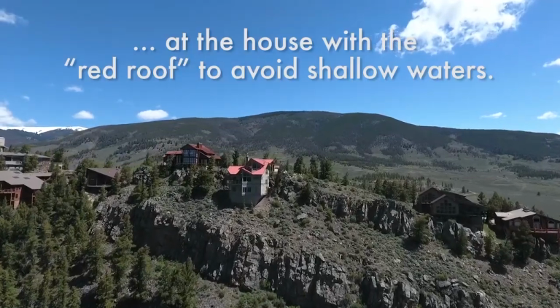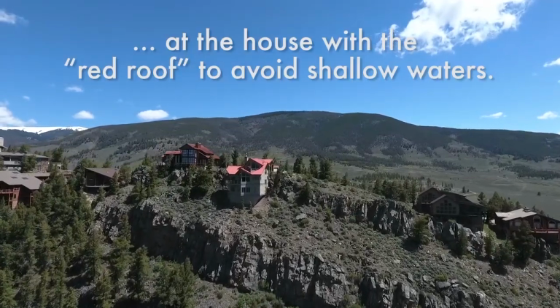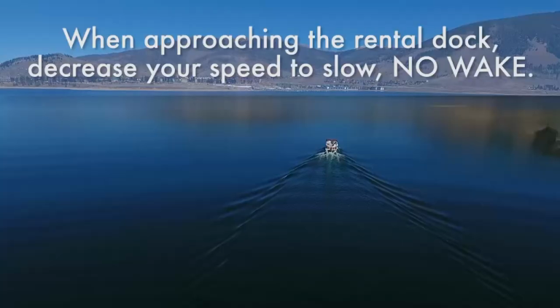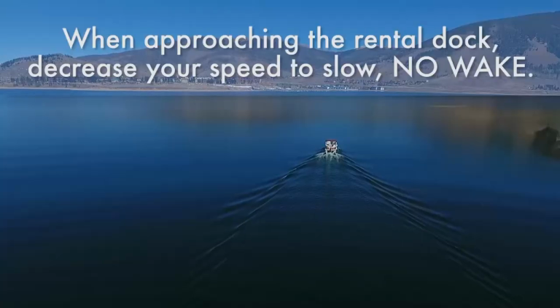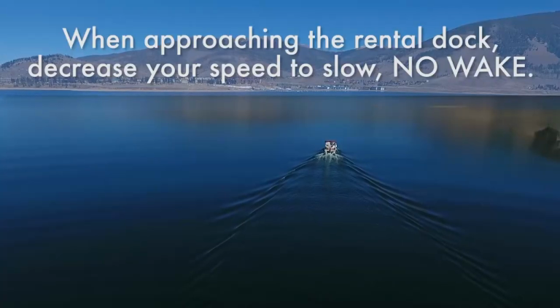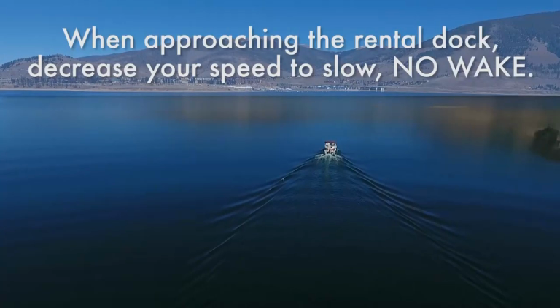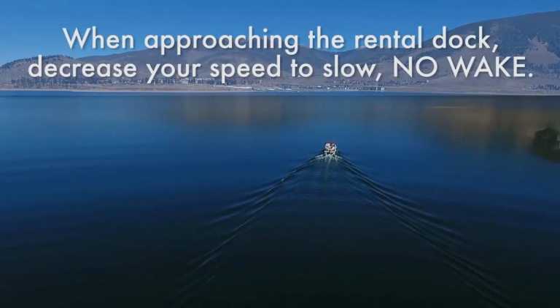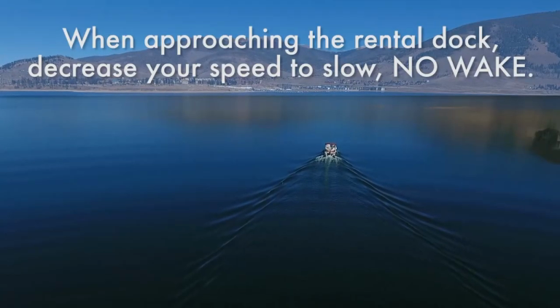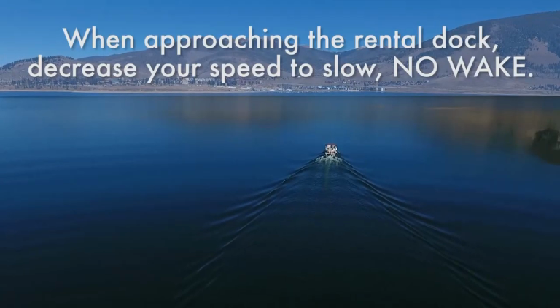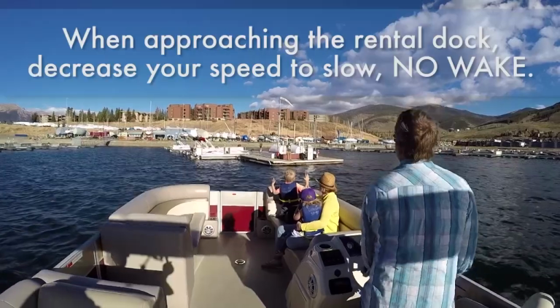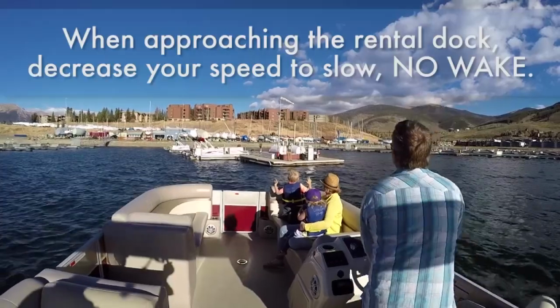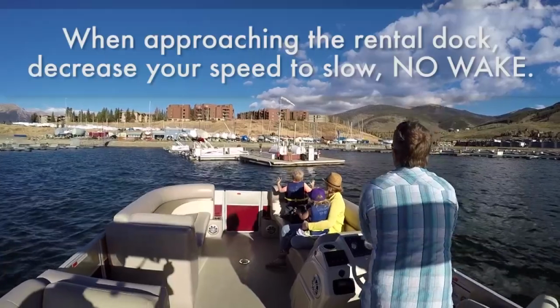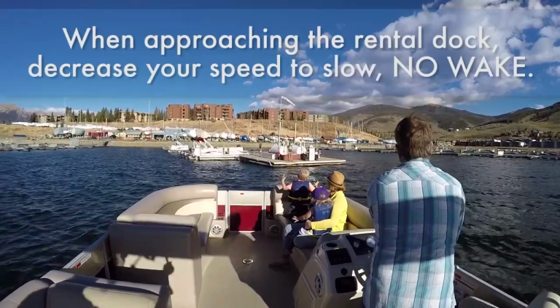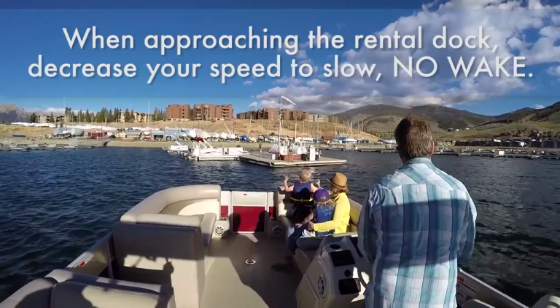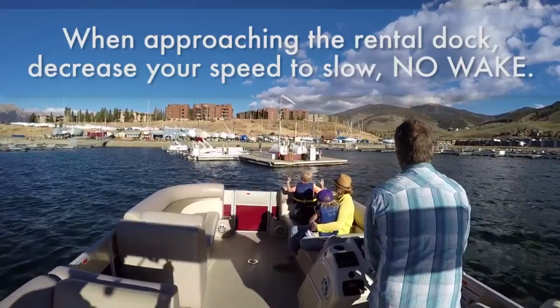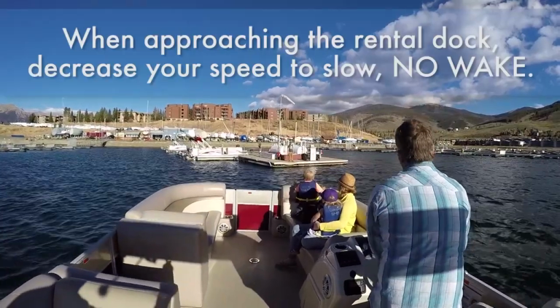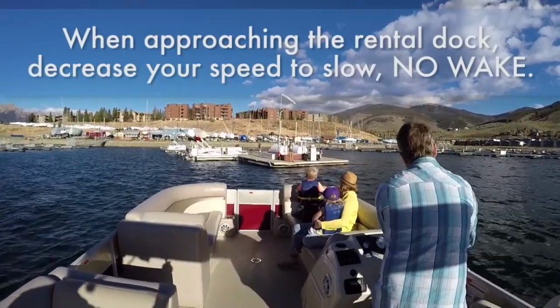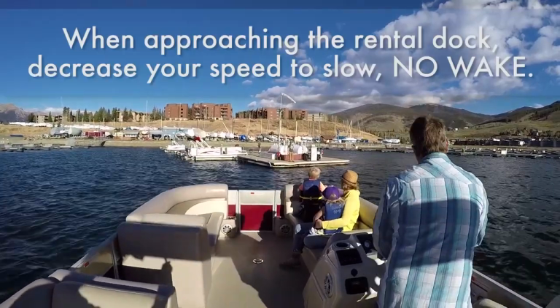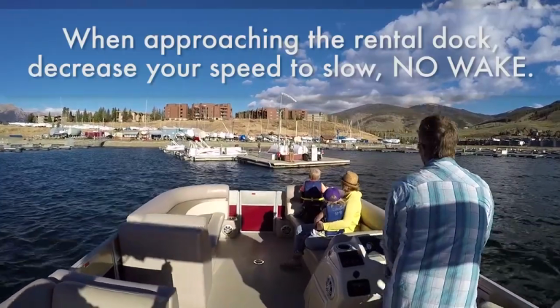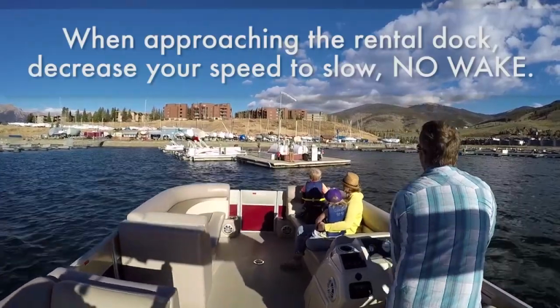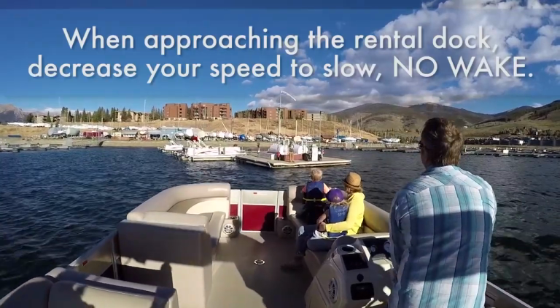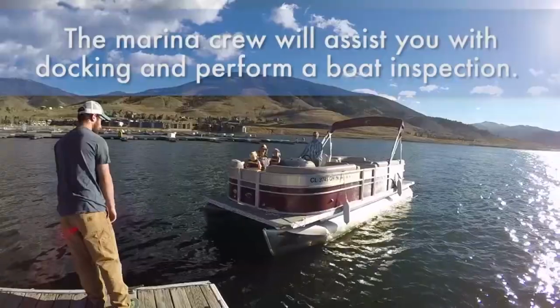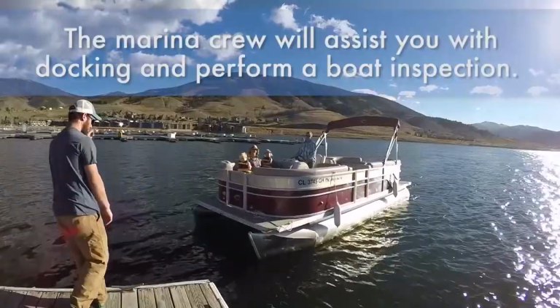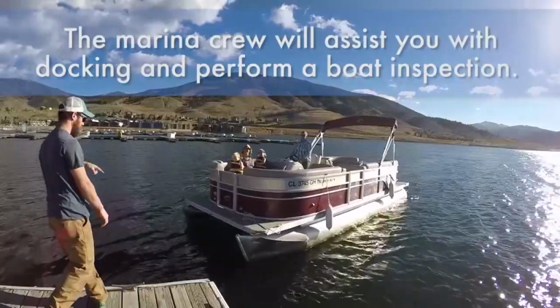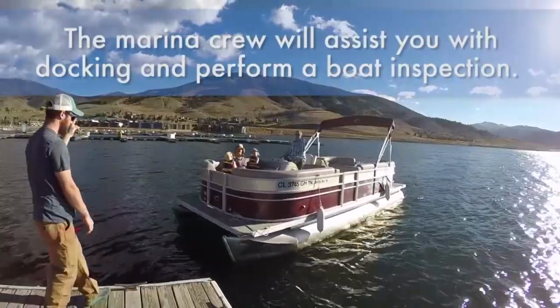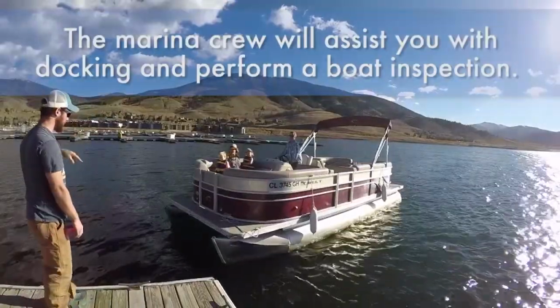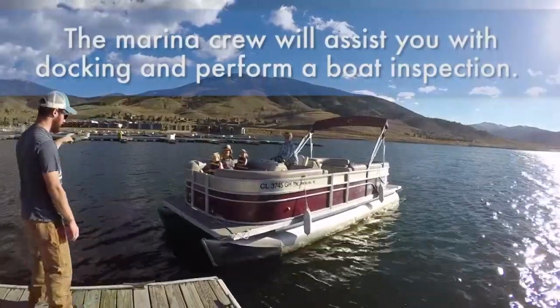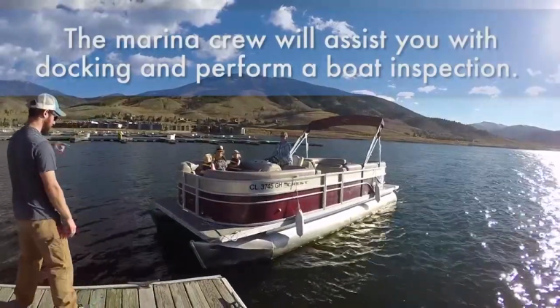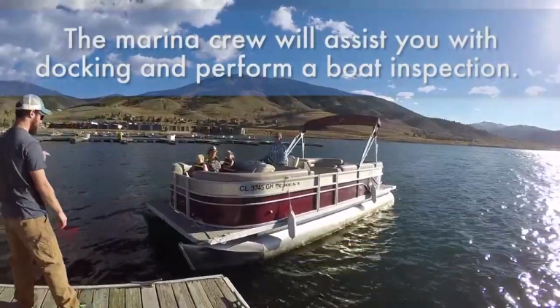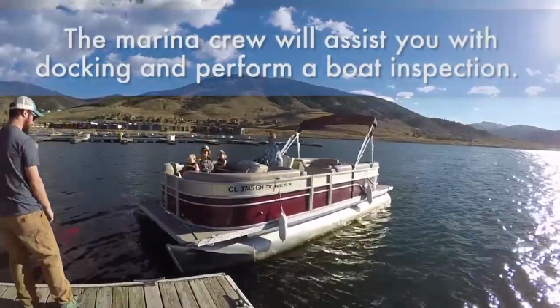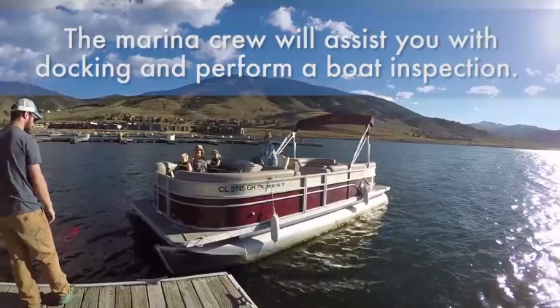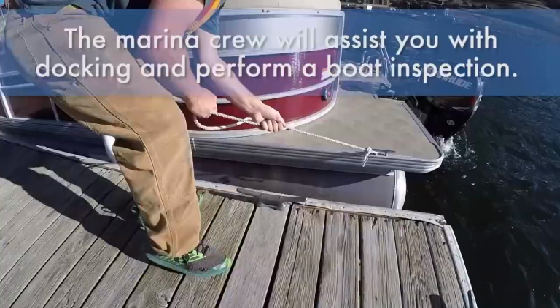When approaching the rental dock, decrease your speed to slow, no-wake. The marina crew will assist you with docking and perform a boat inspection.